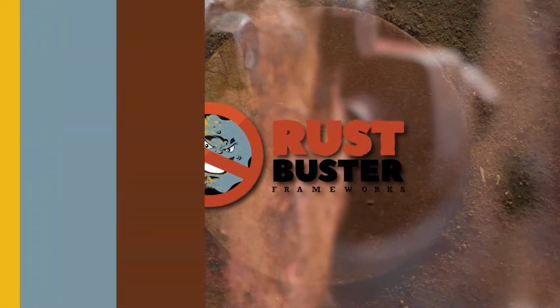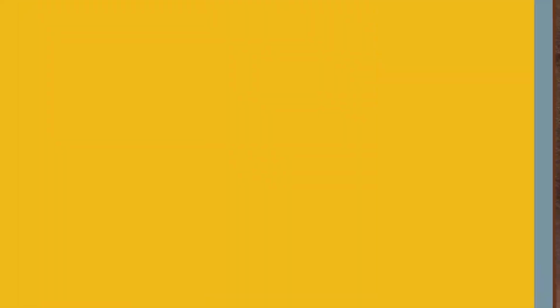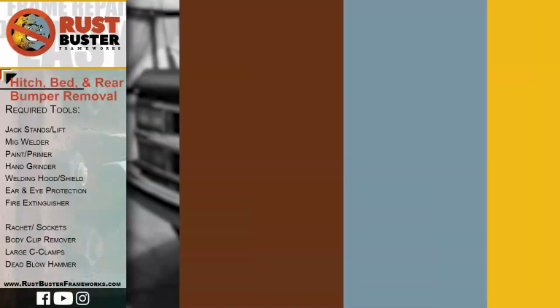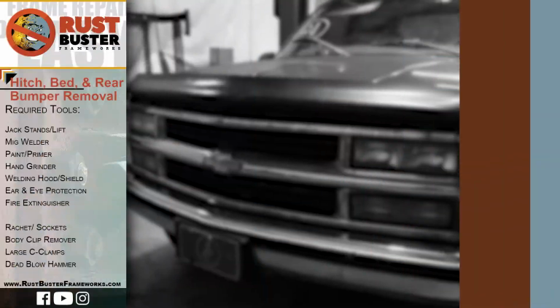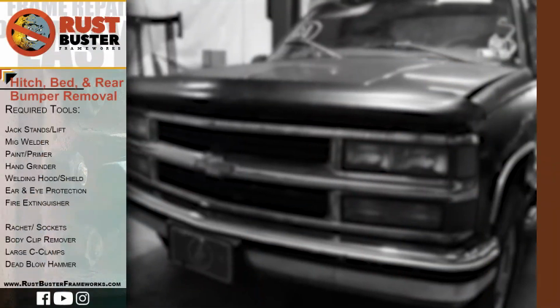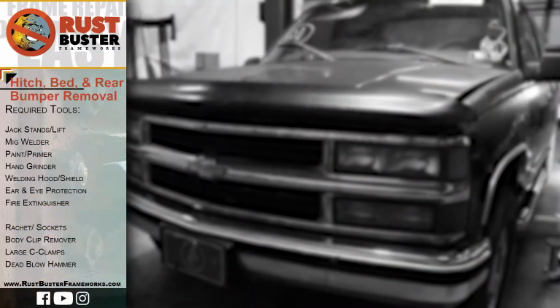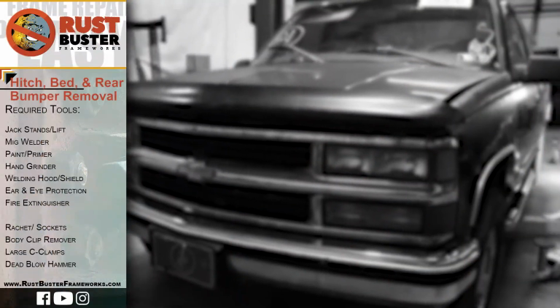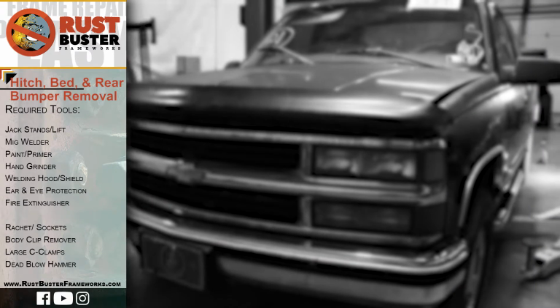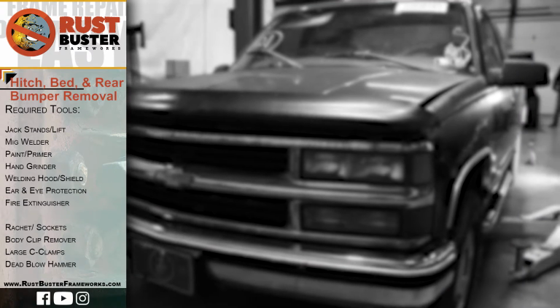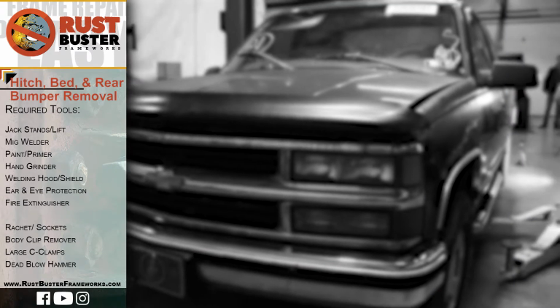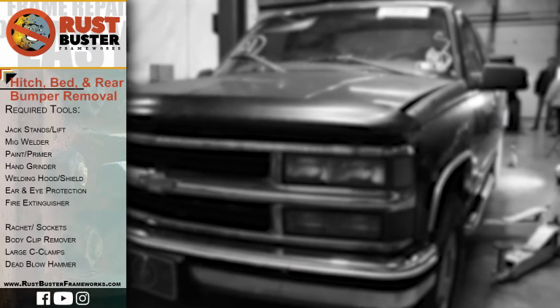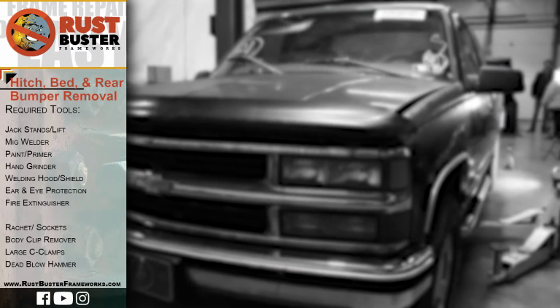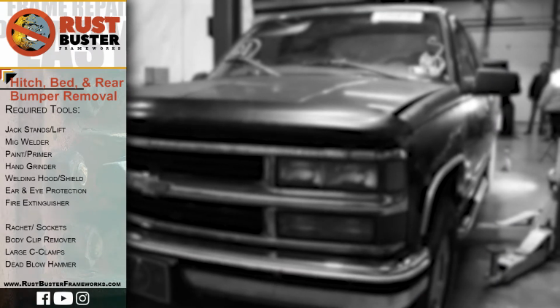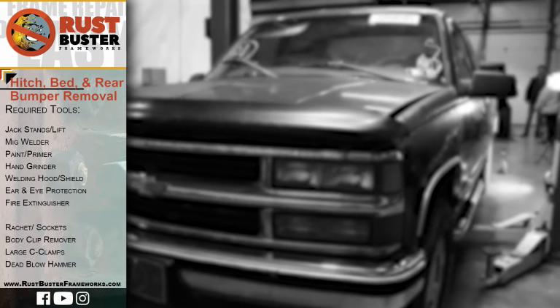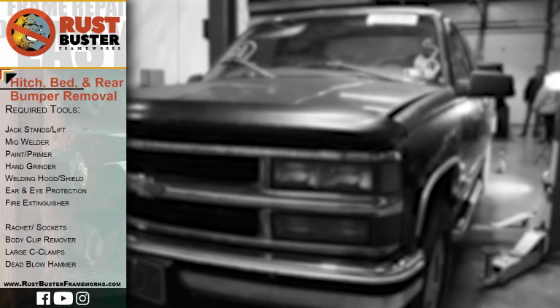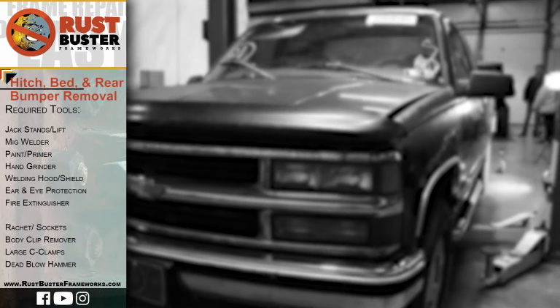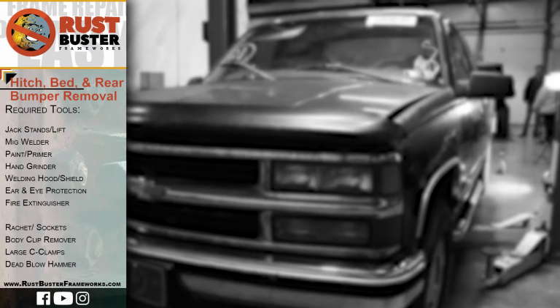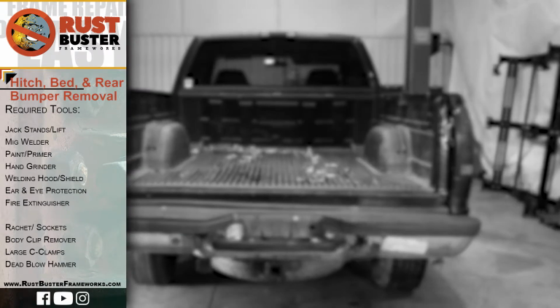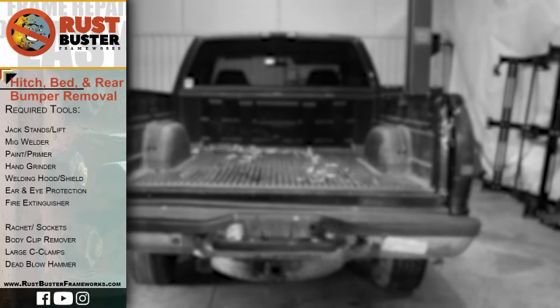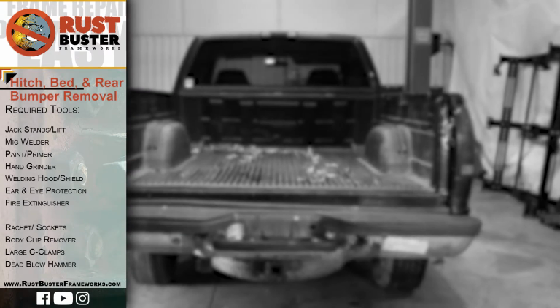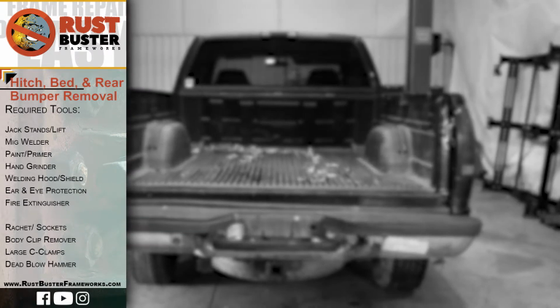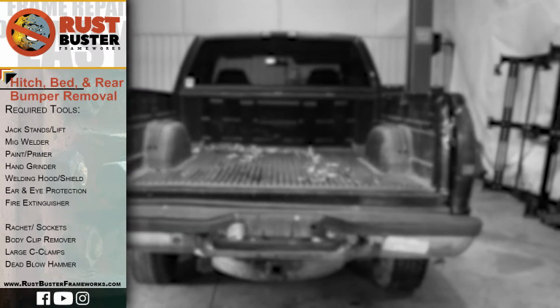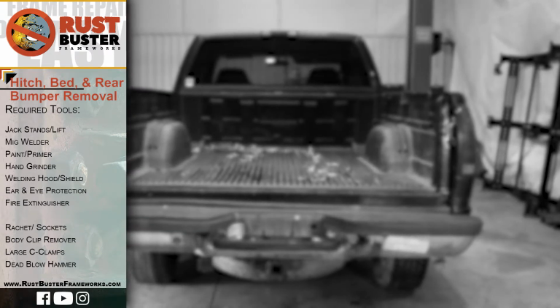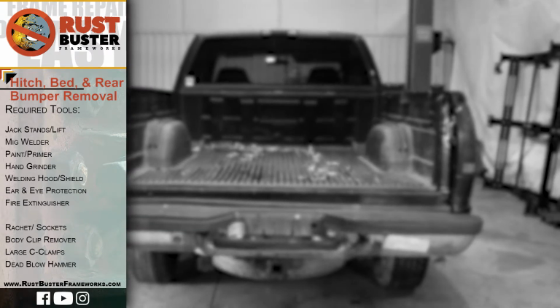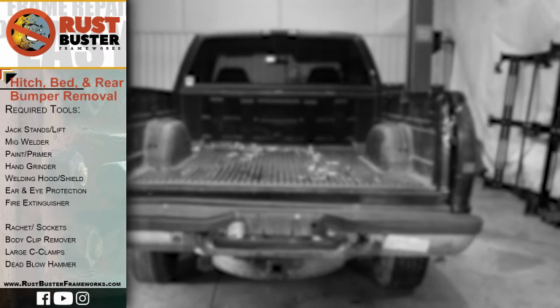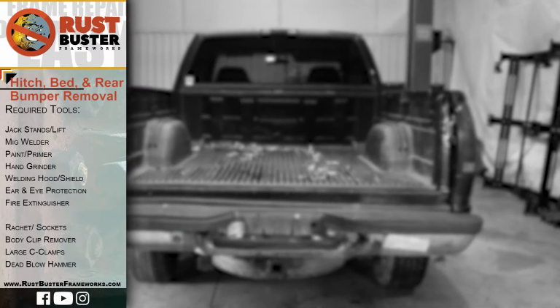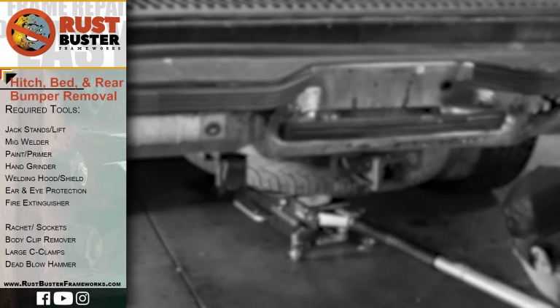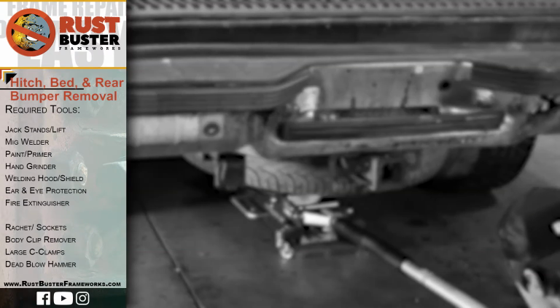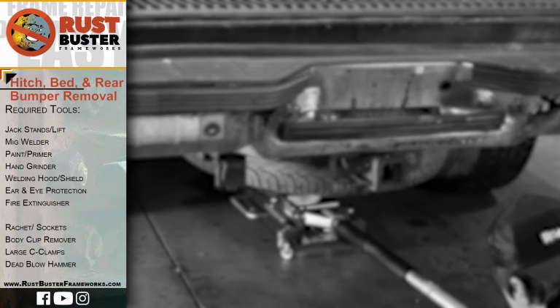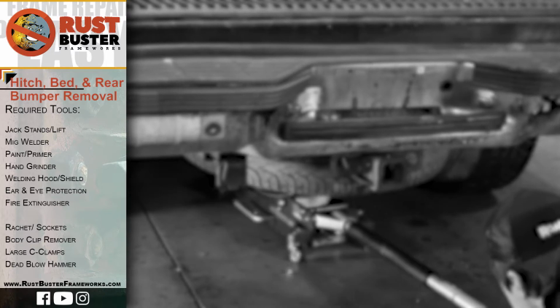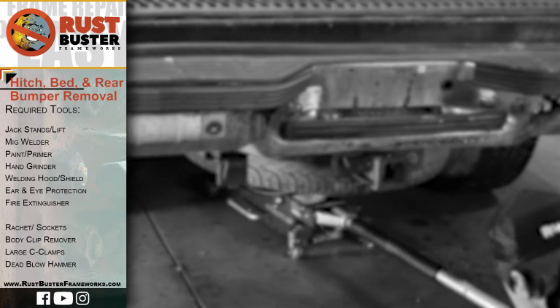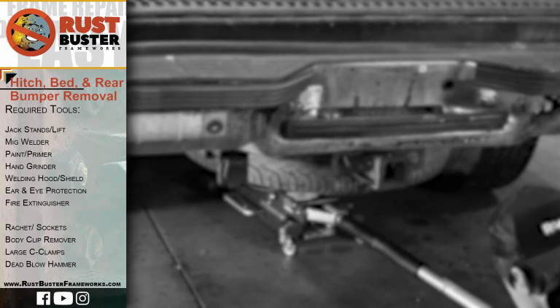Welcome to Rust Buster's Removal Guide for 1988-98 K1500's Hitch, Bed, and Rear Bumper.